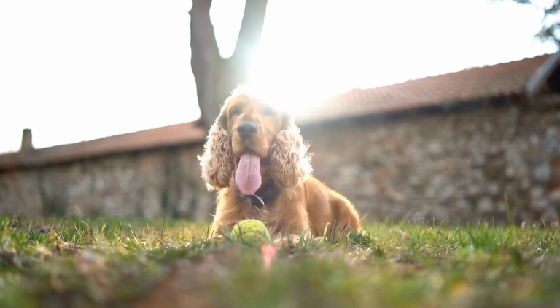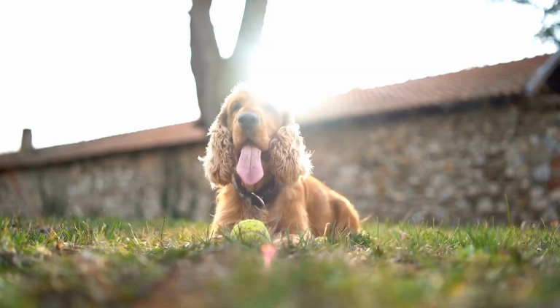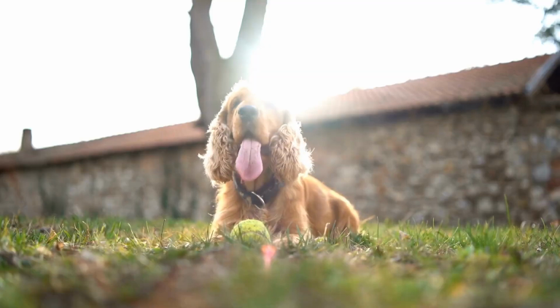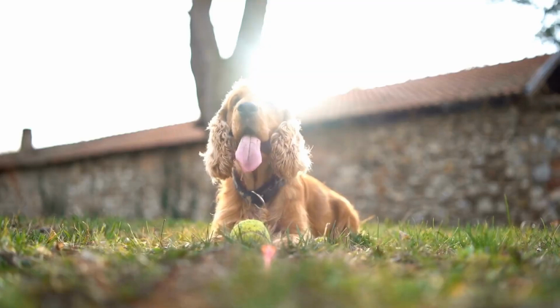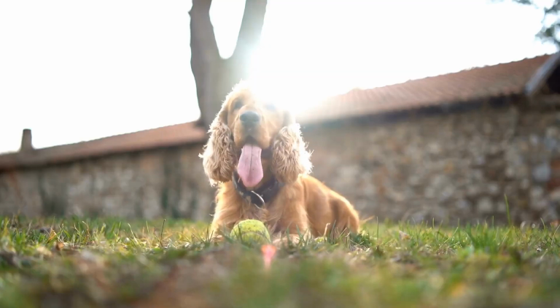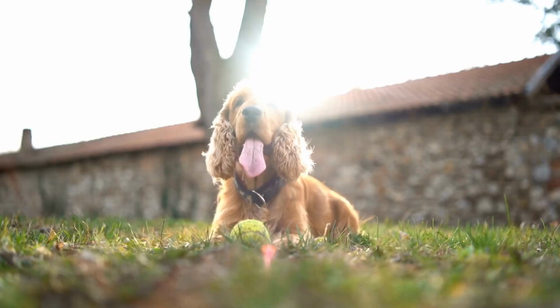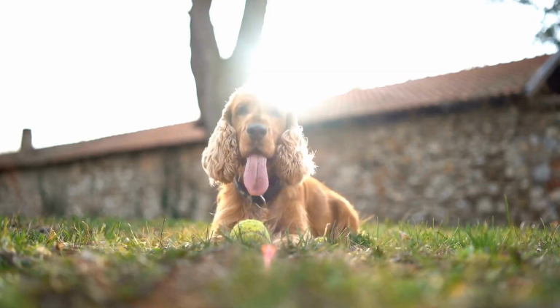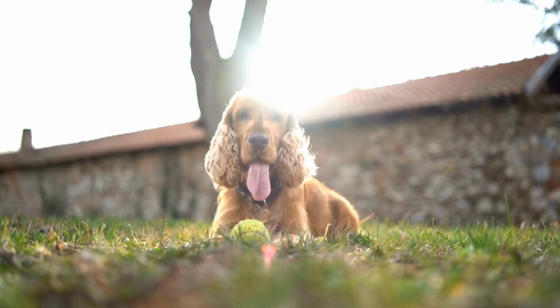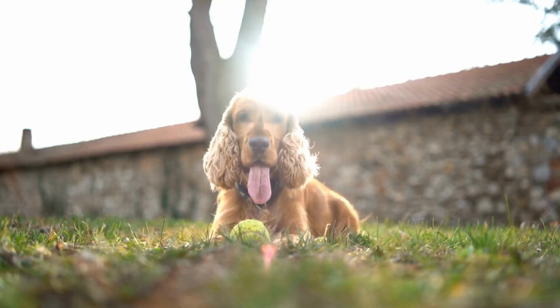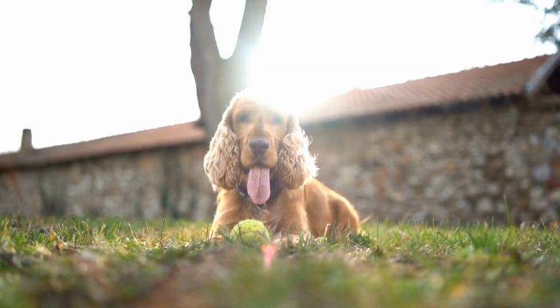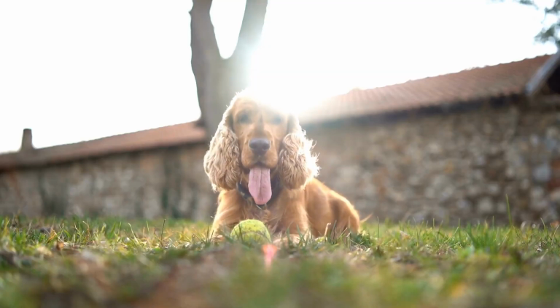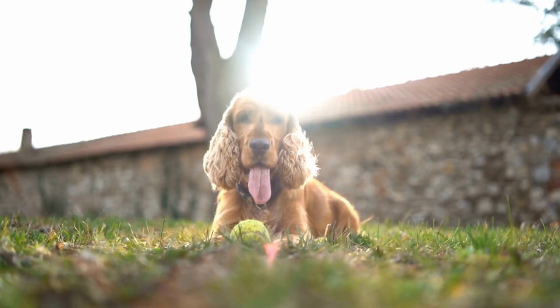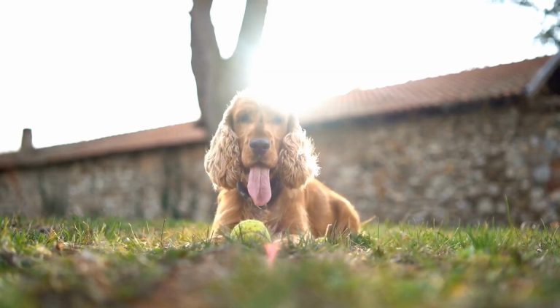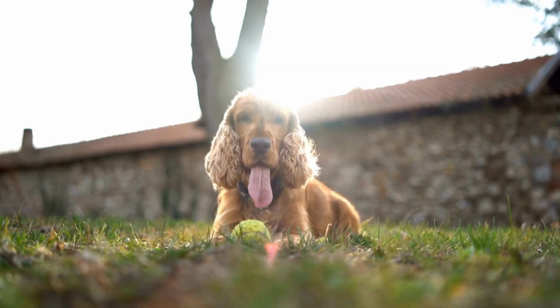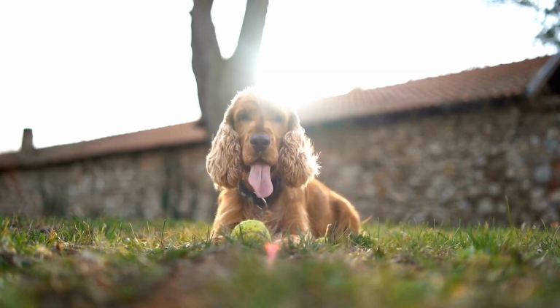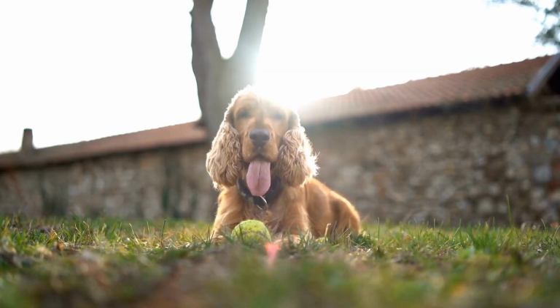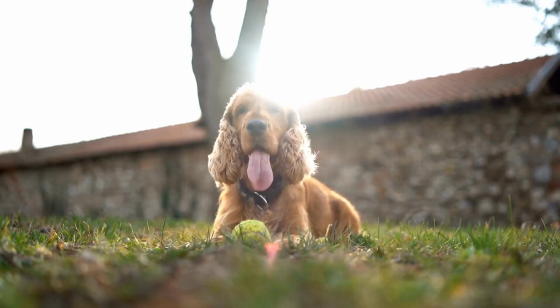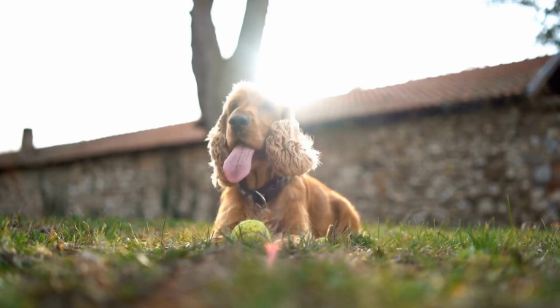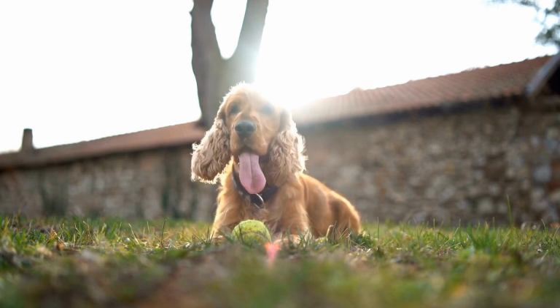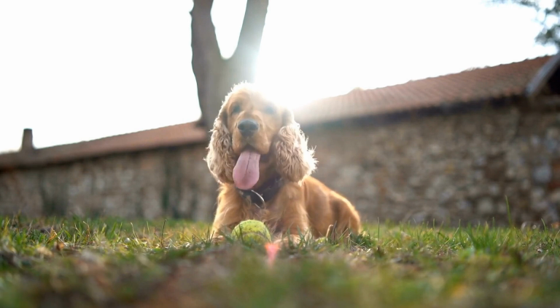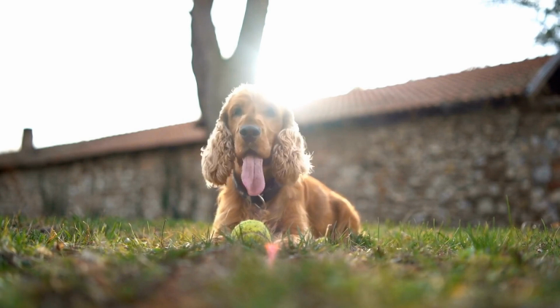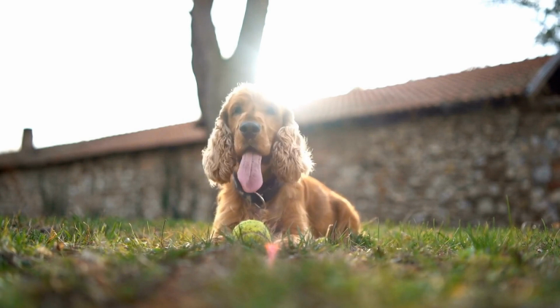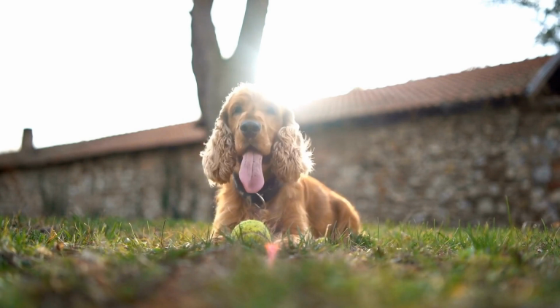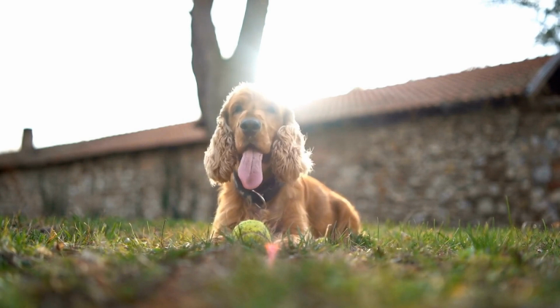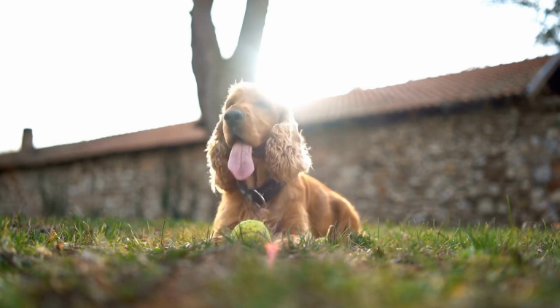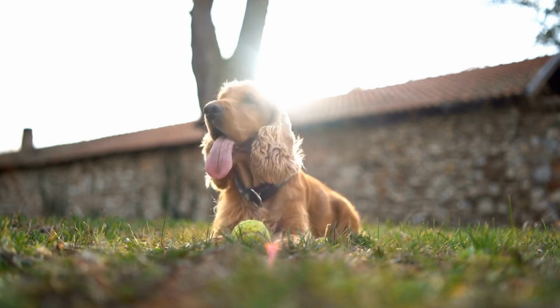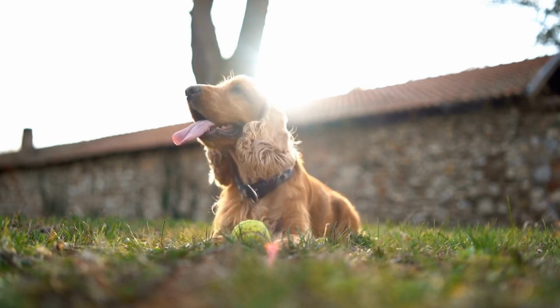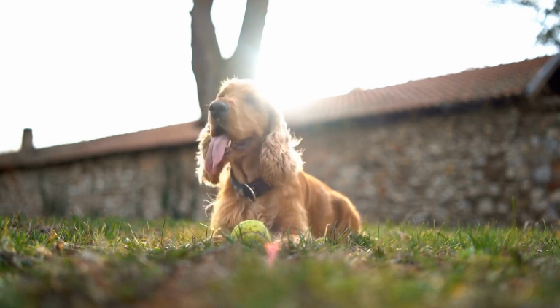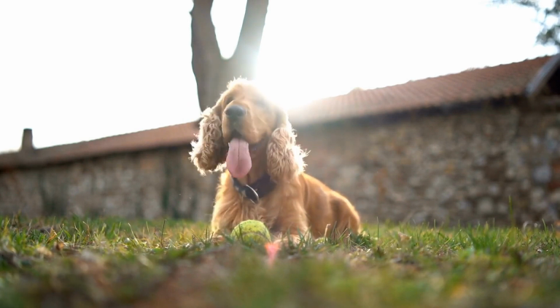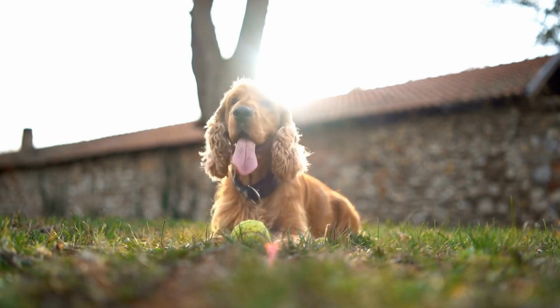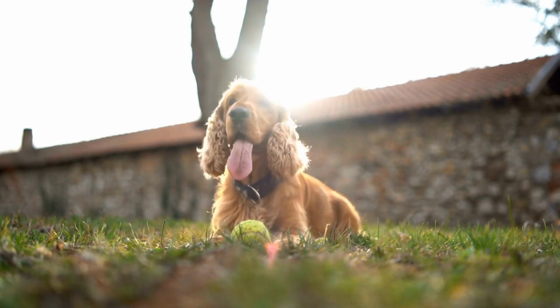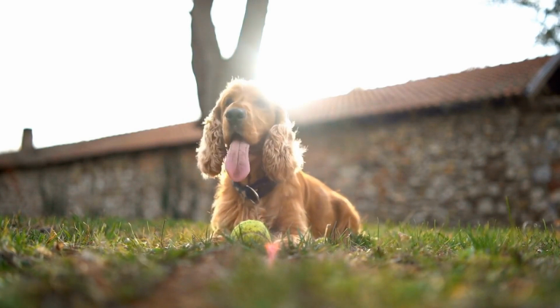Regular combing will also help you to identify any skin issues your cocker spaniel may have, such as fleas or ticks.